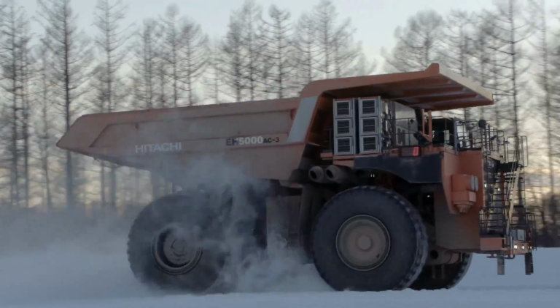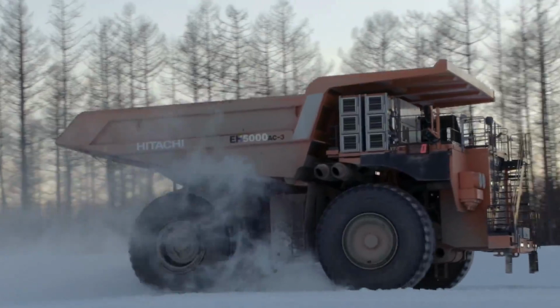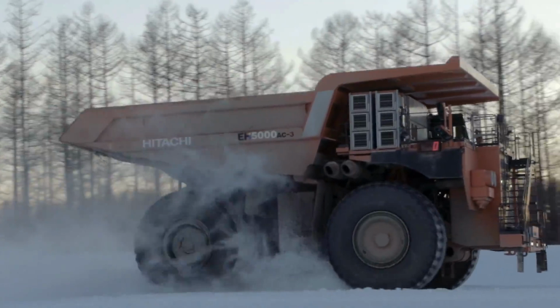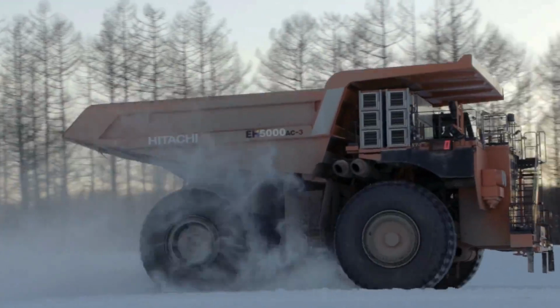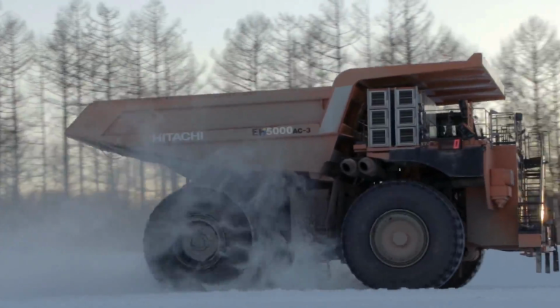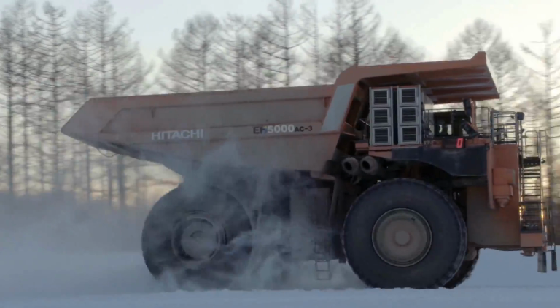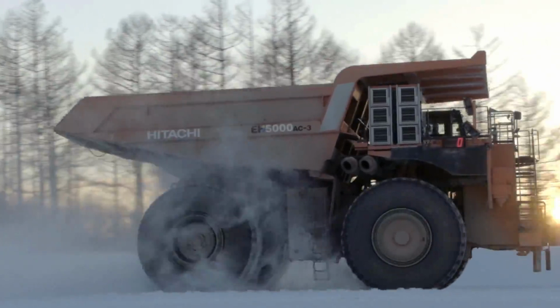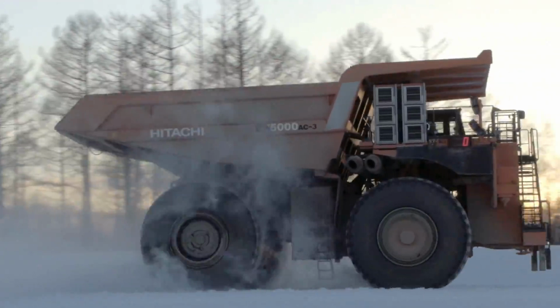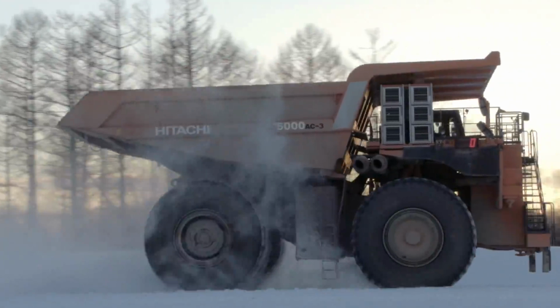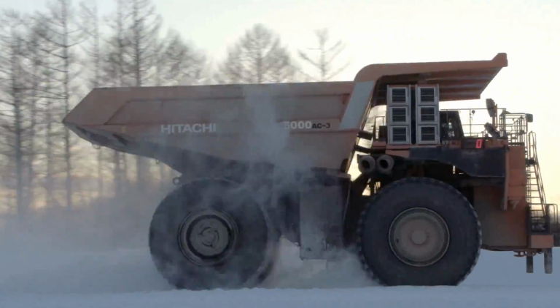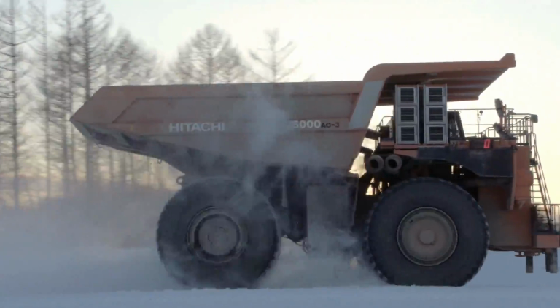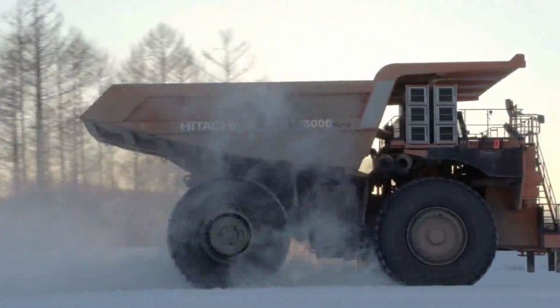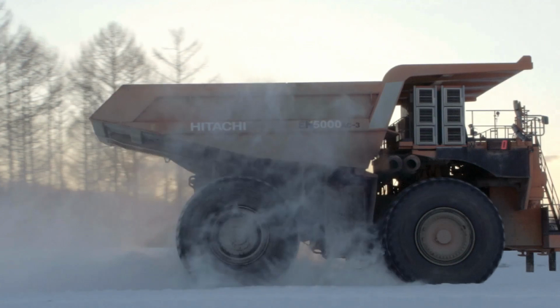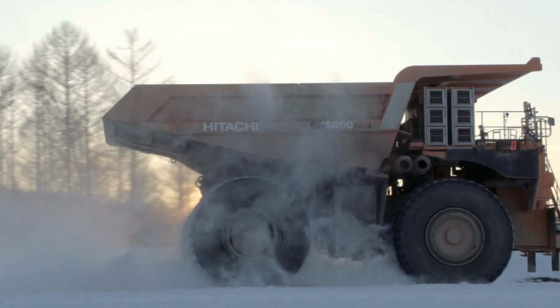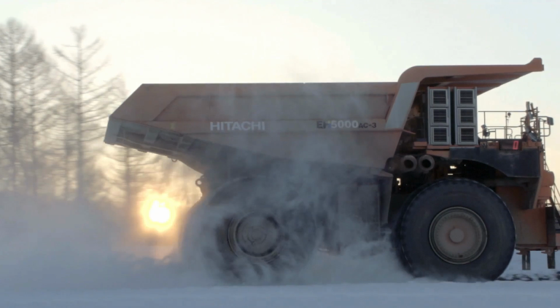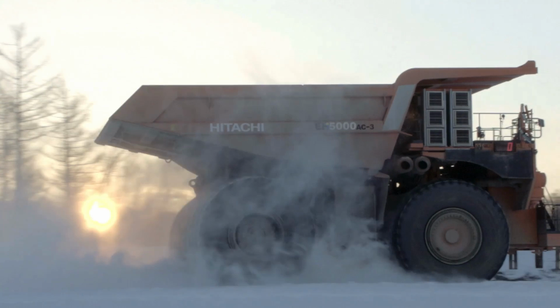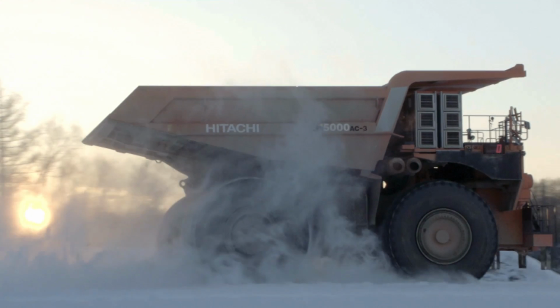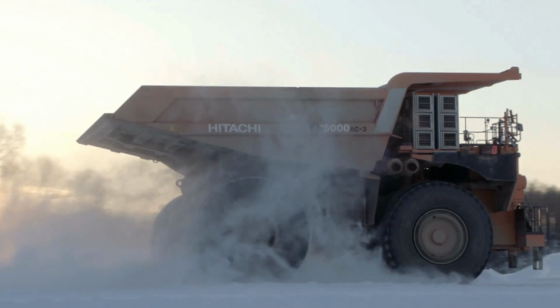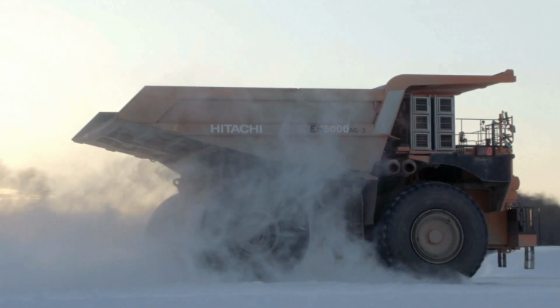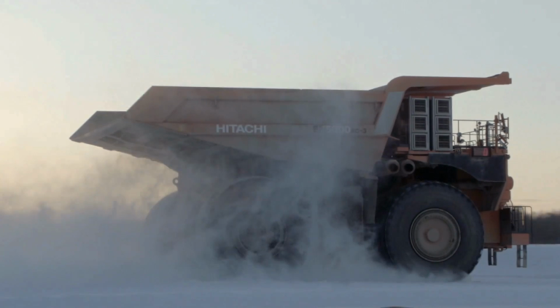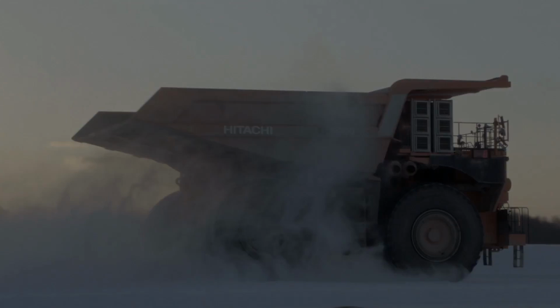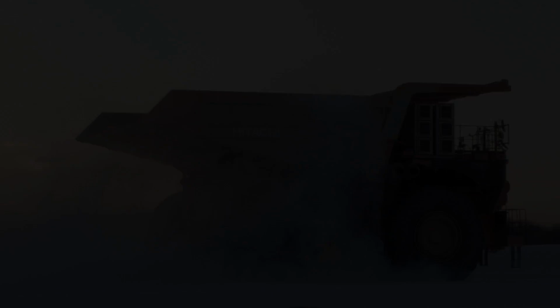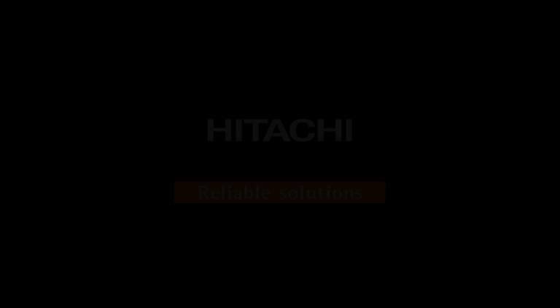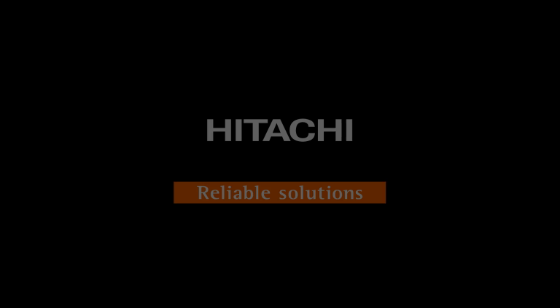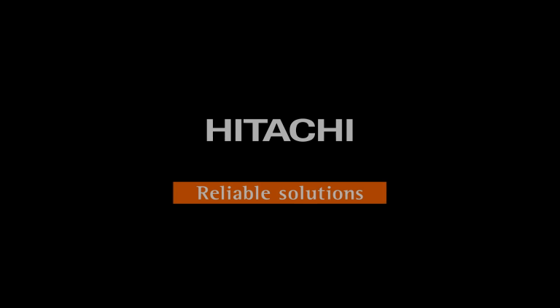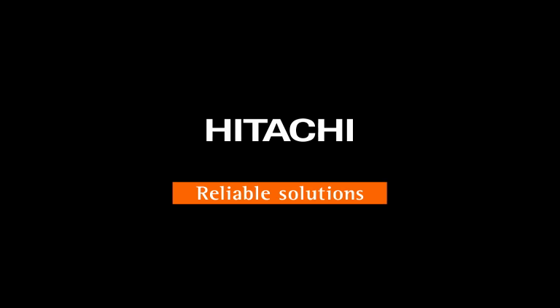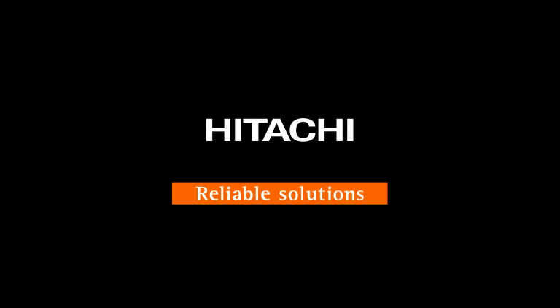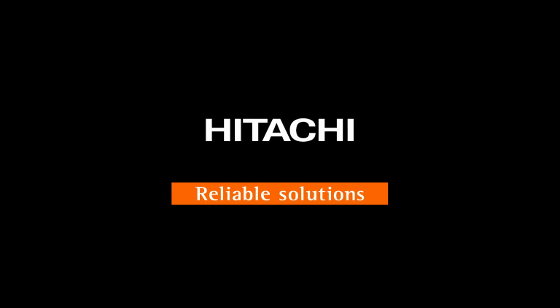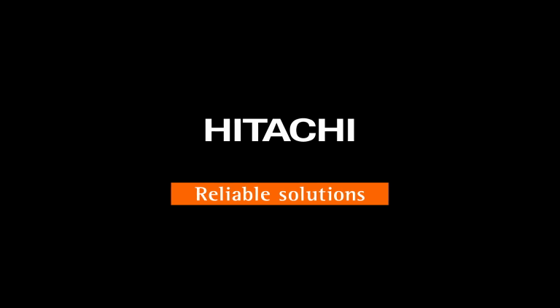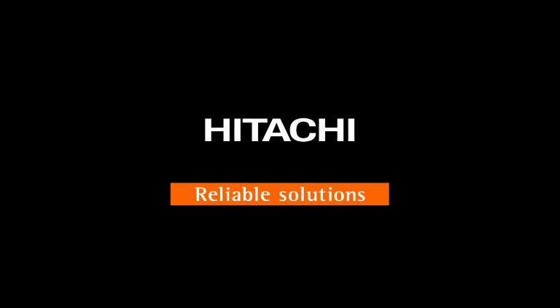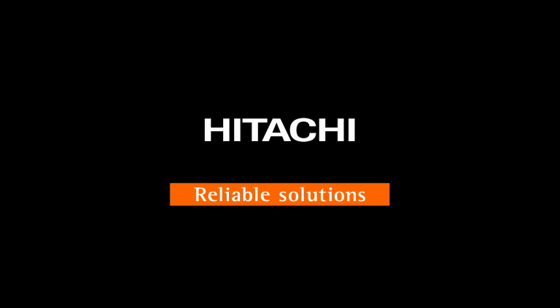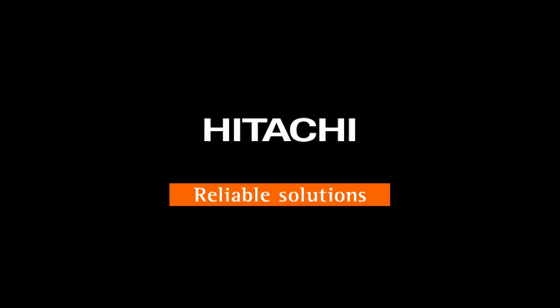Hitachi, offering better performance and increased controllability. Hitachi Construction Machinery, developing advanced technology that is redefining what is possible.